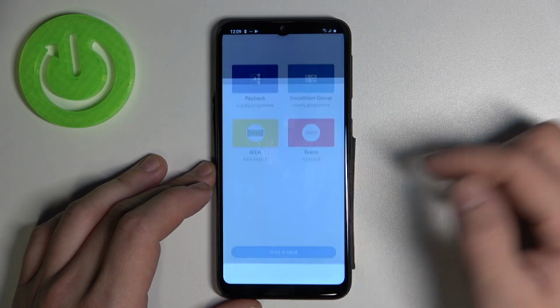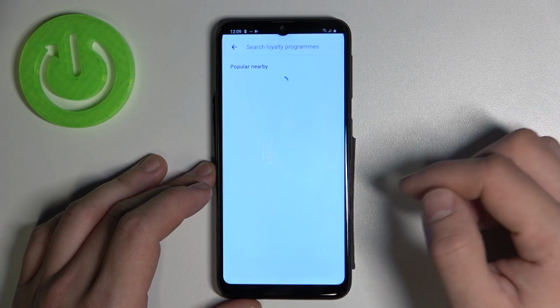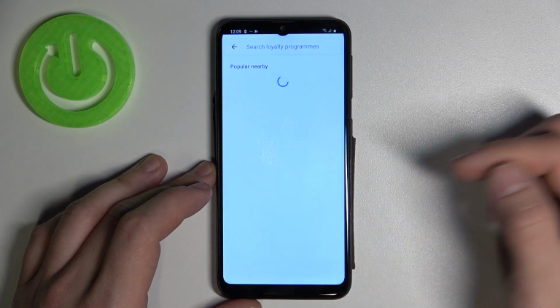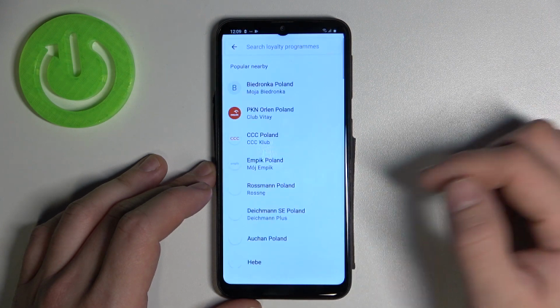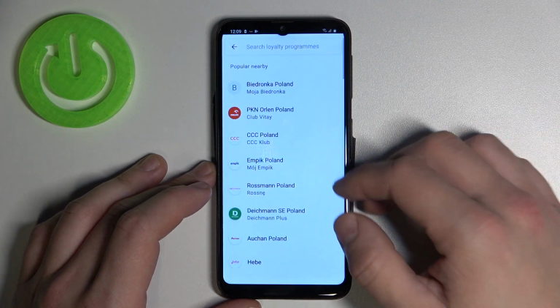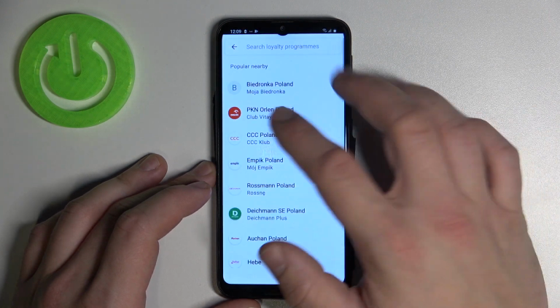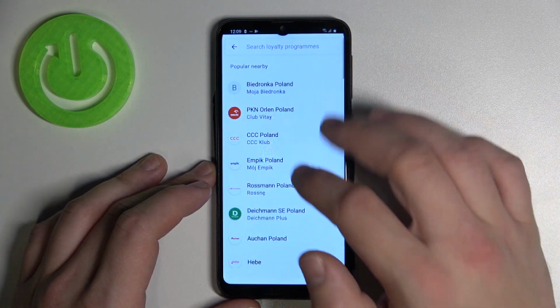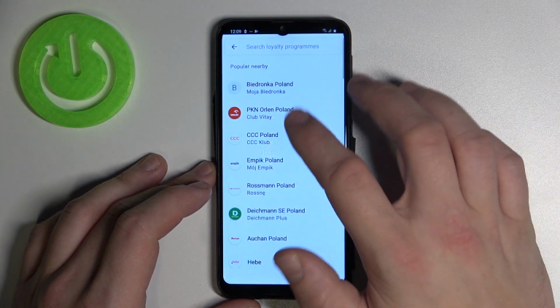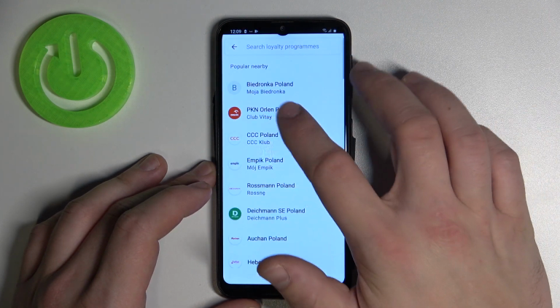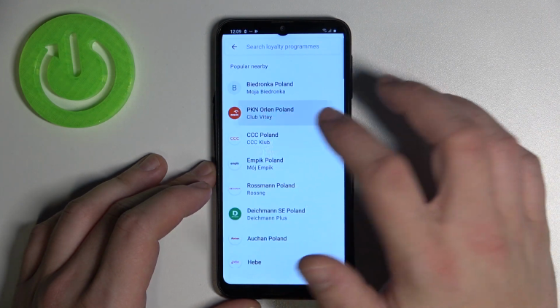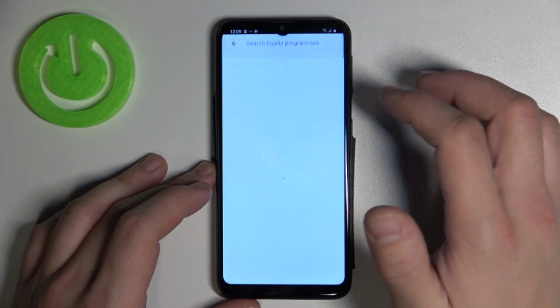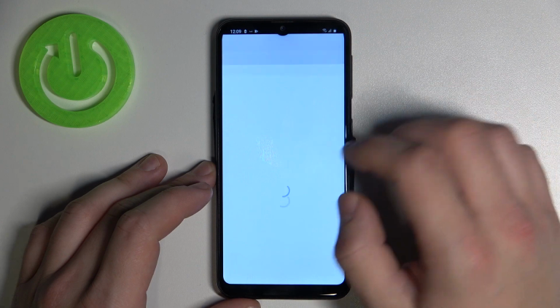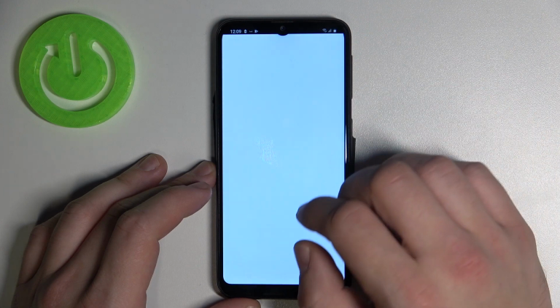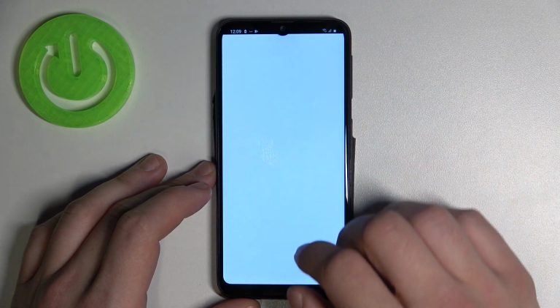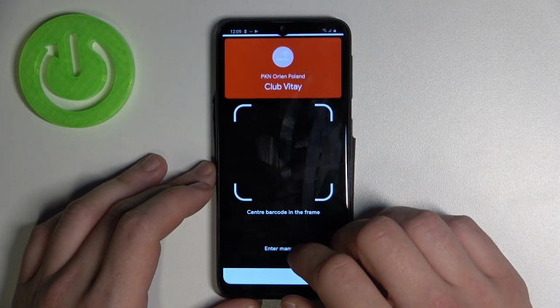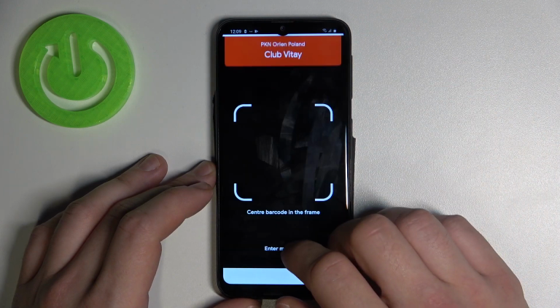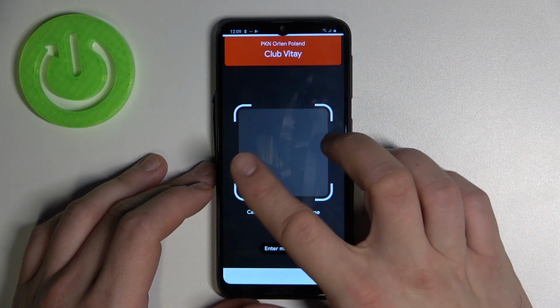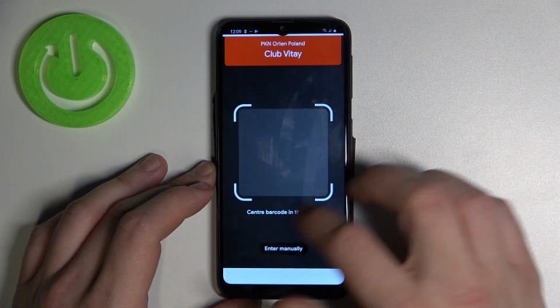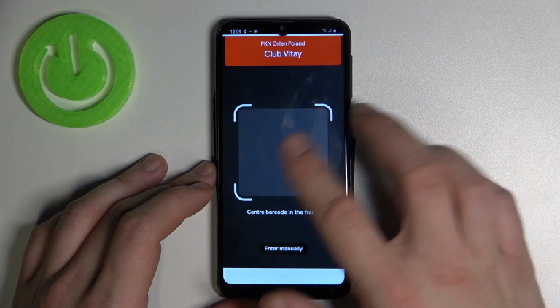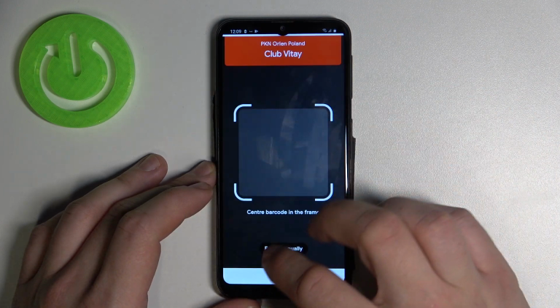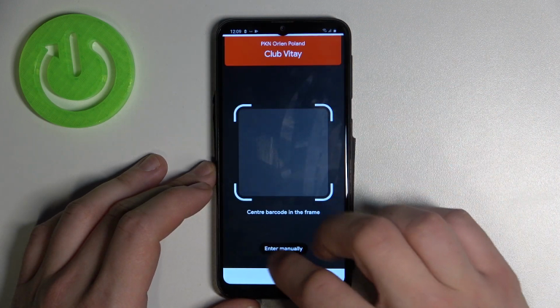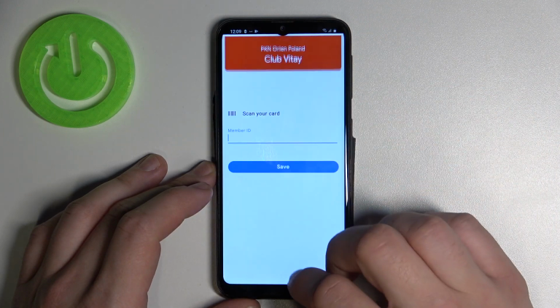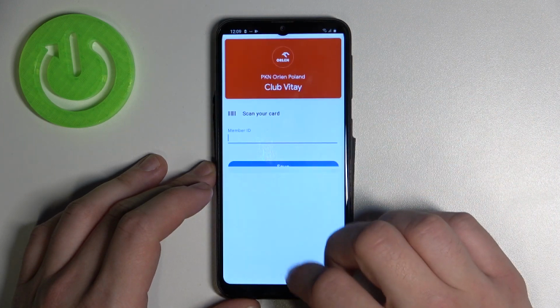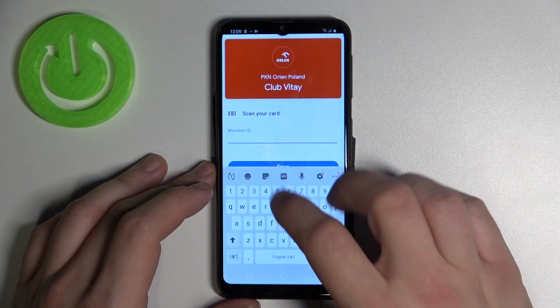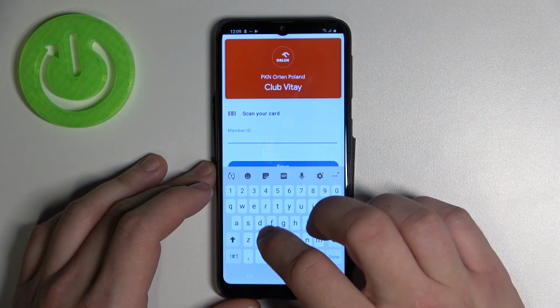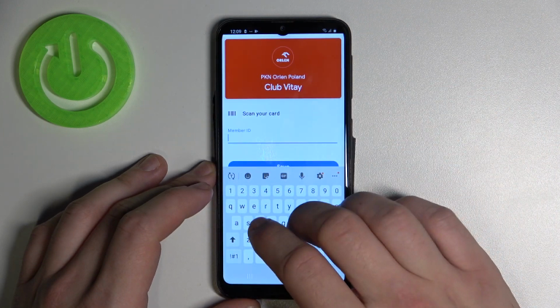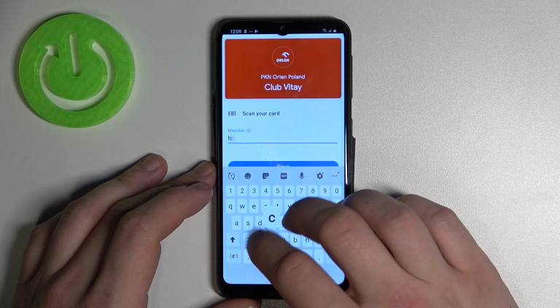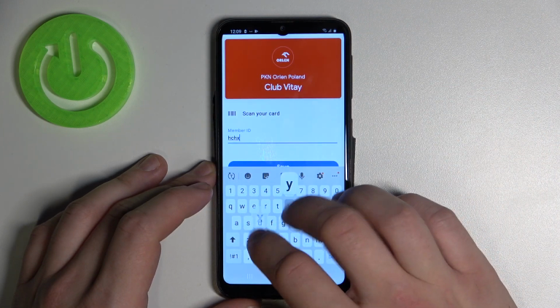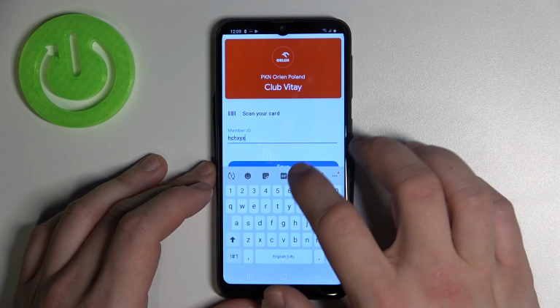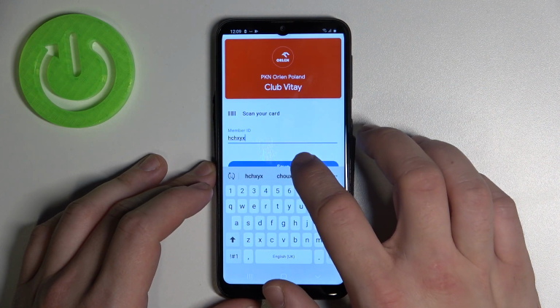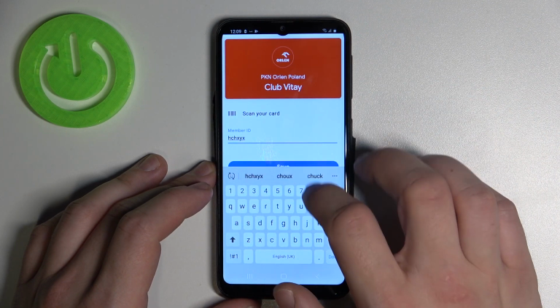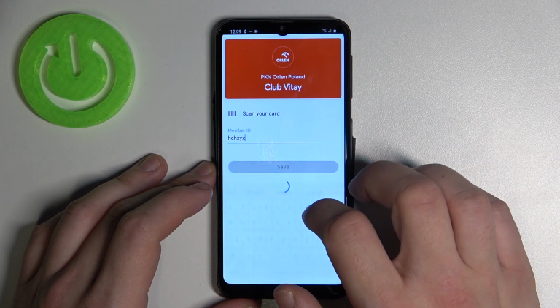Enter loyalty and select your loyalty card. You can scan your card or enter details manually, then tap save.